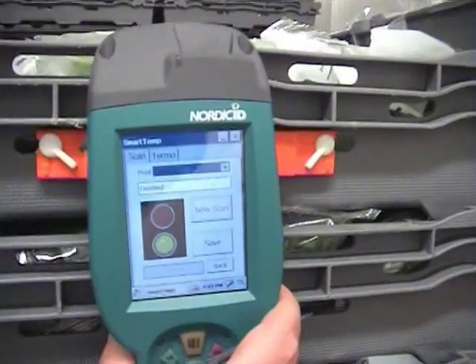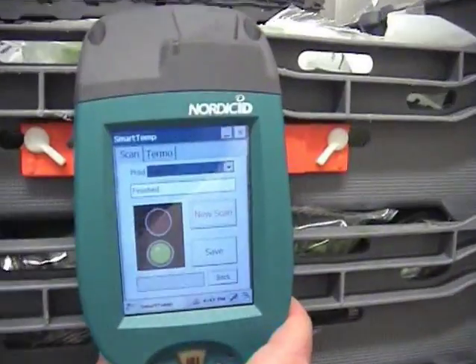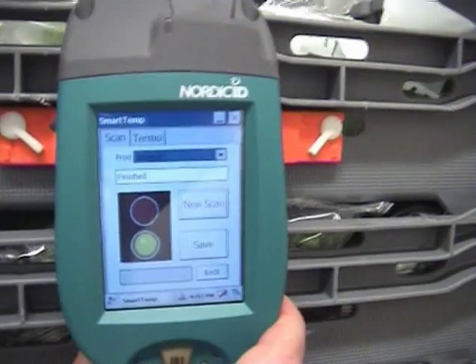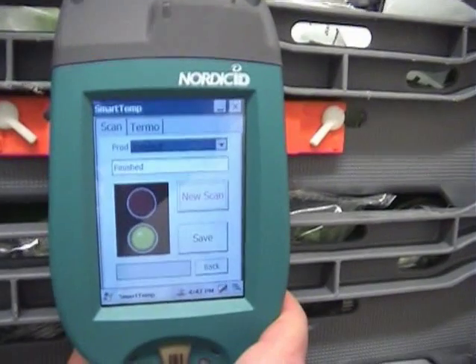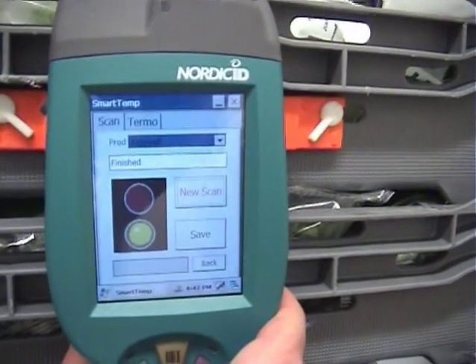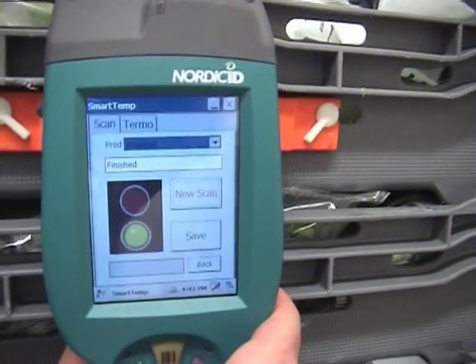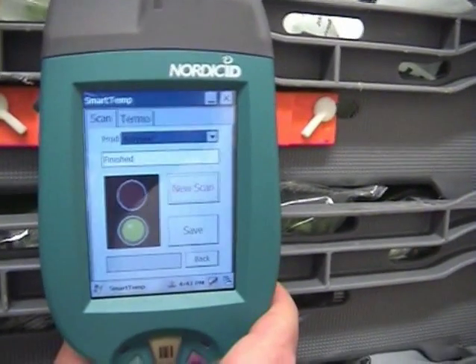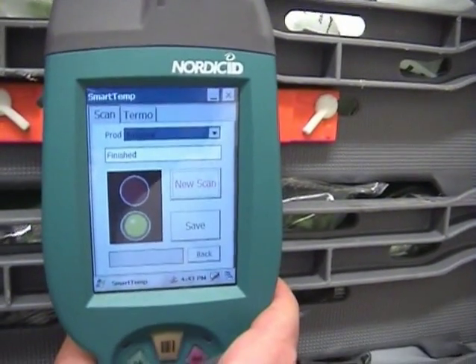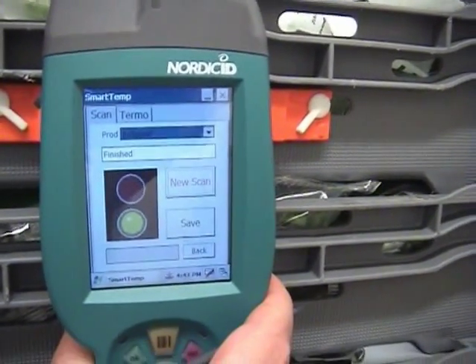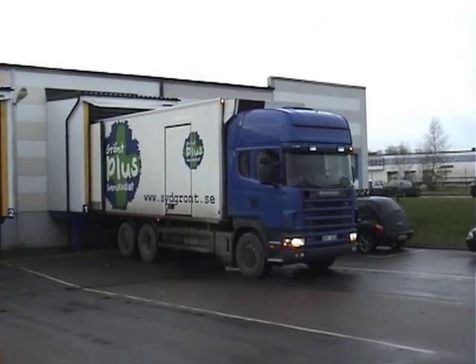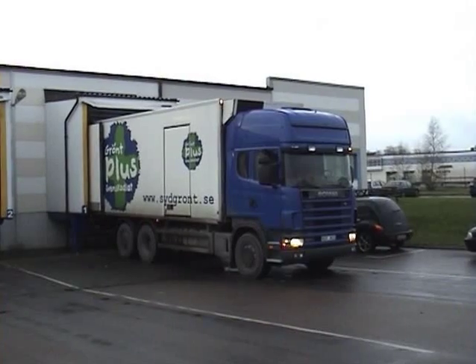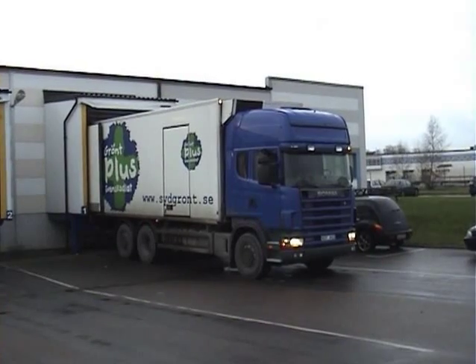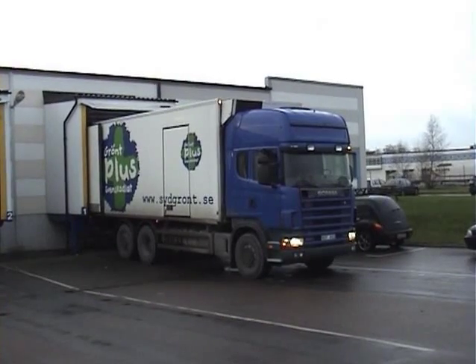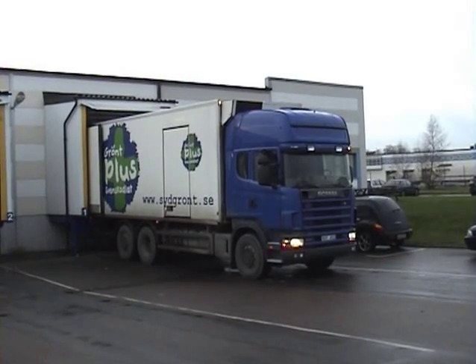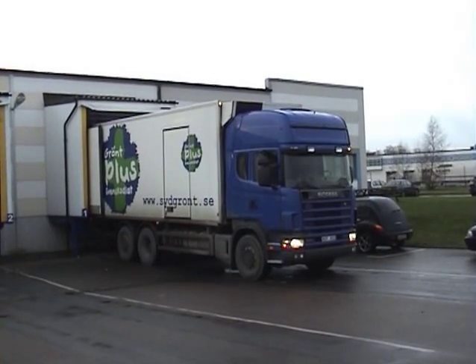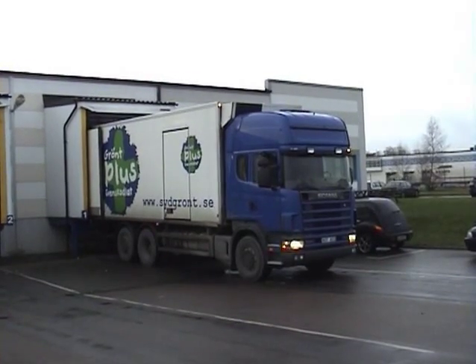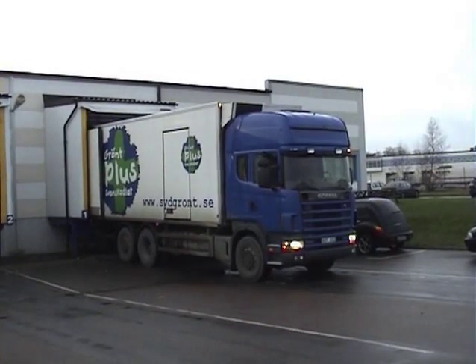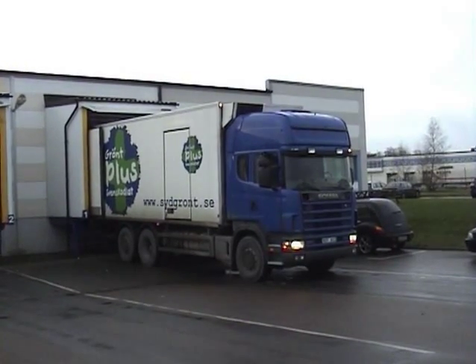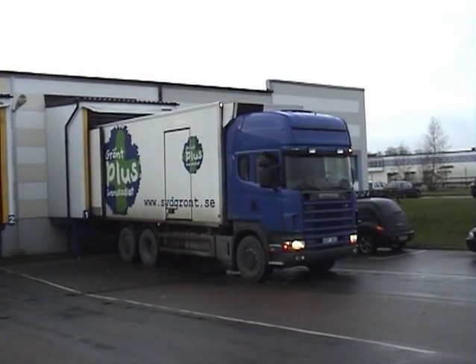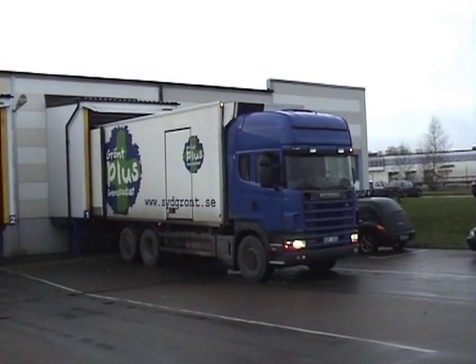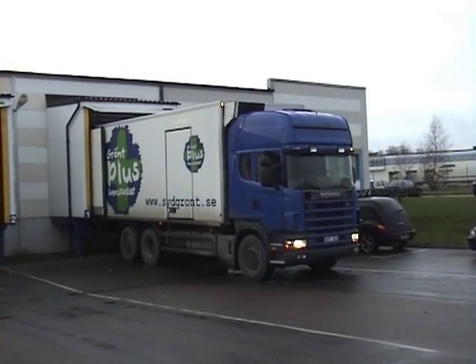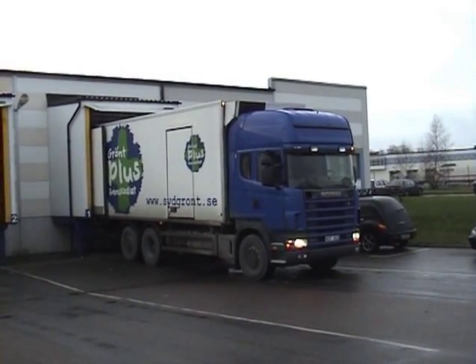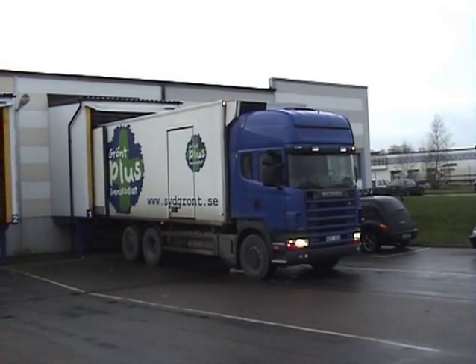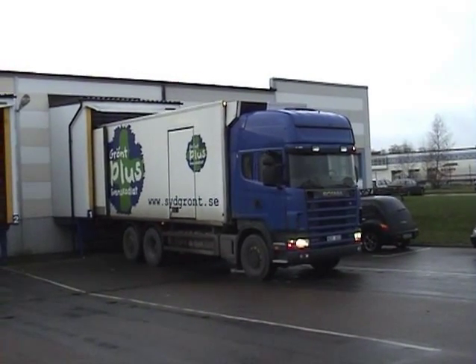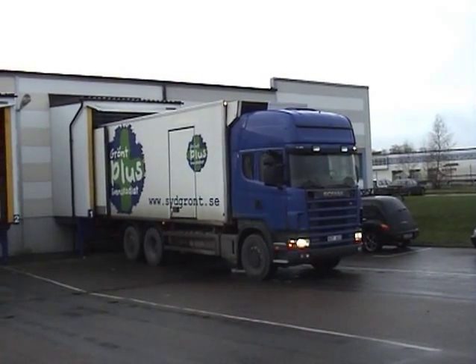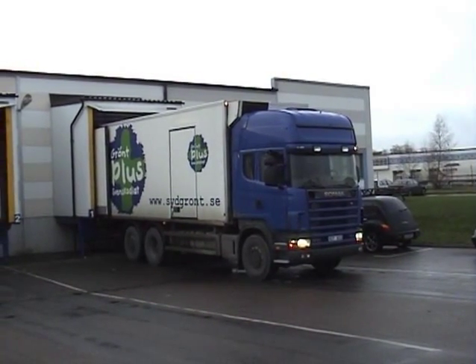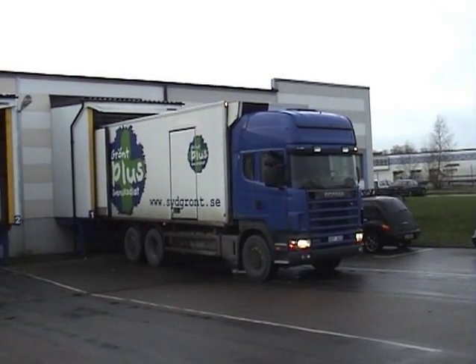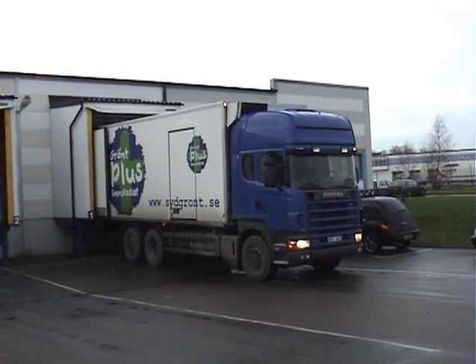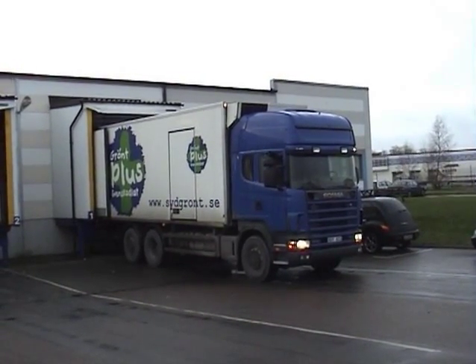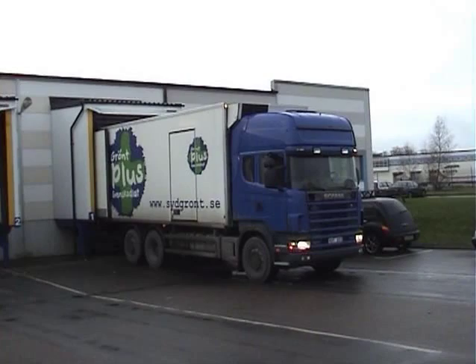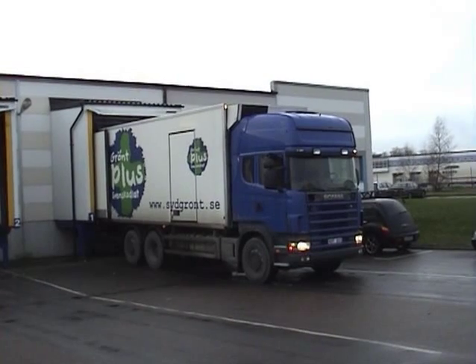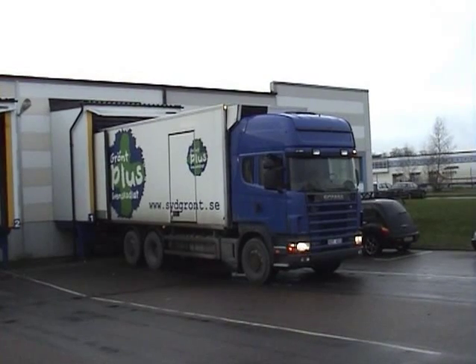When all the pallets have been recorded, the data are sent via GSM to the central server.